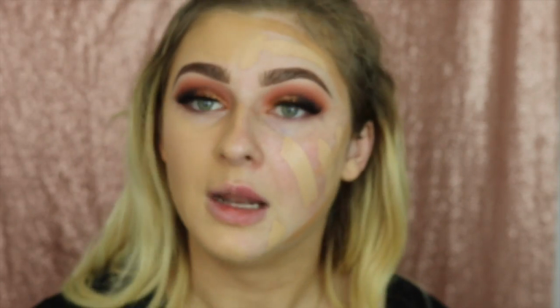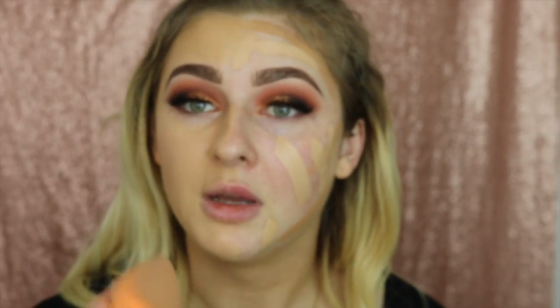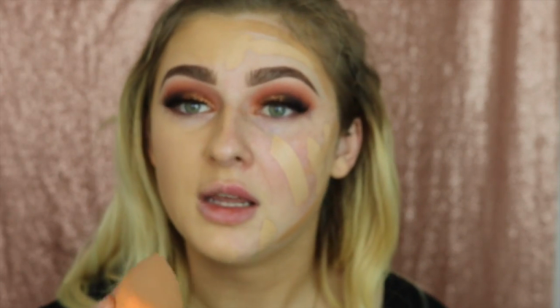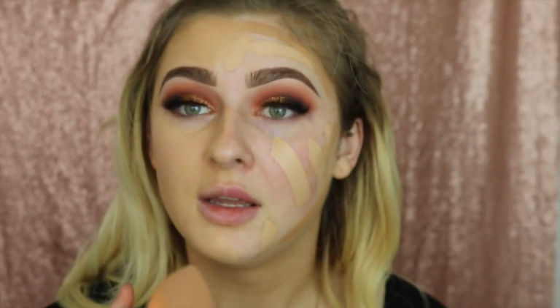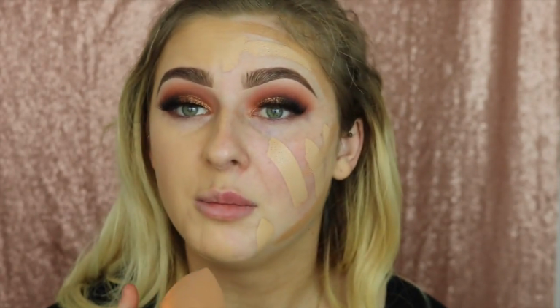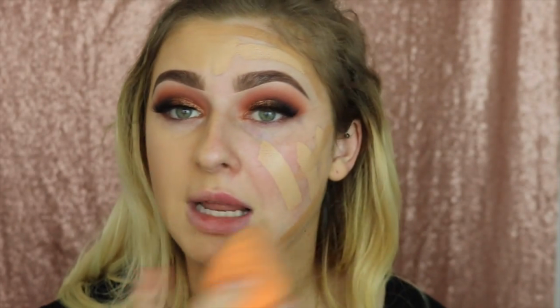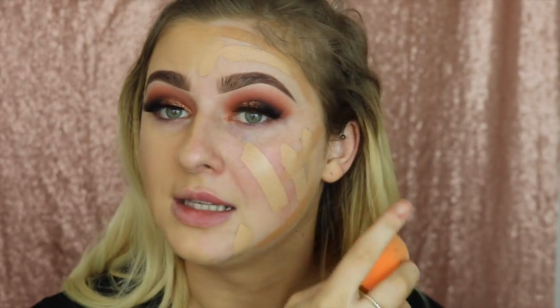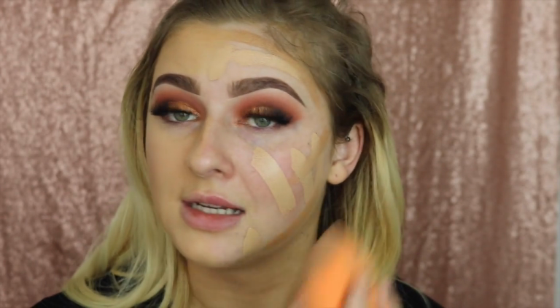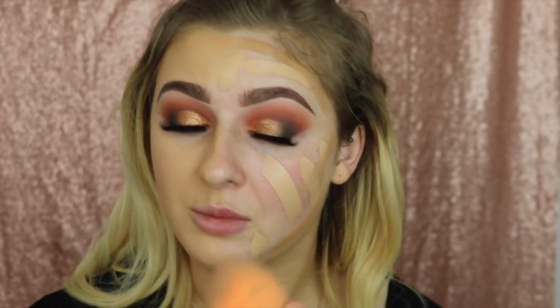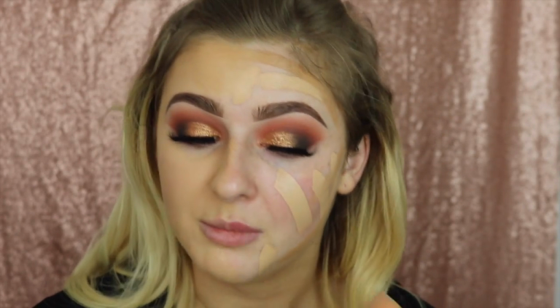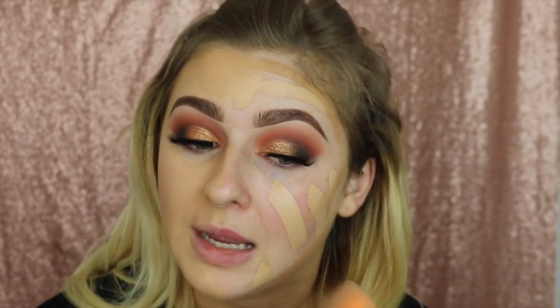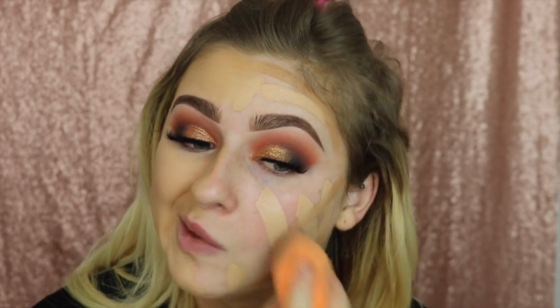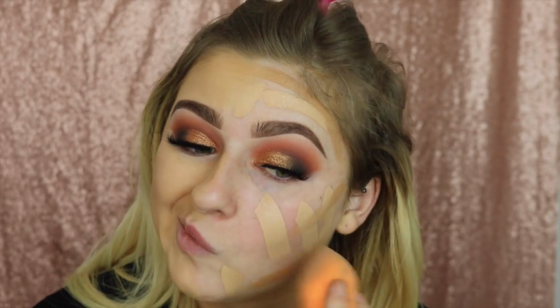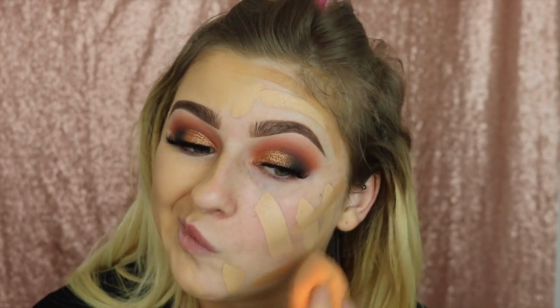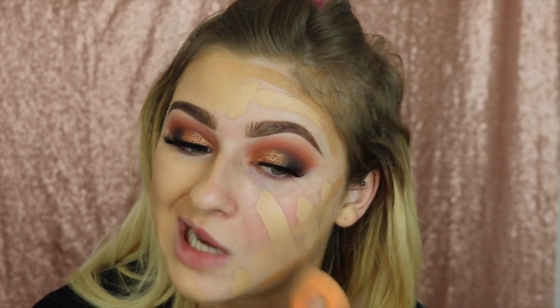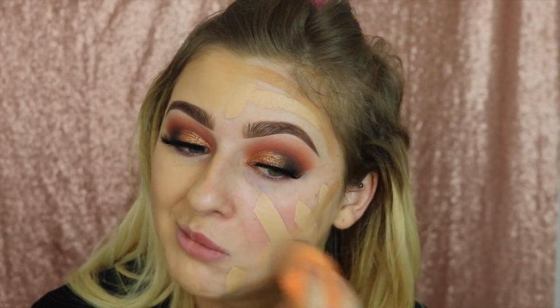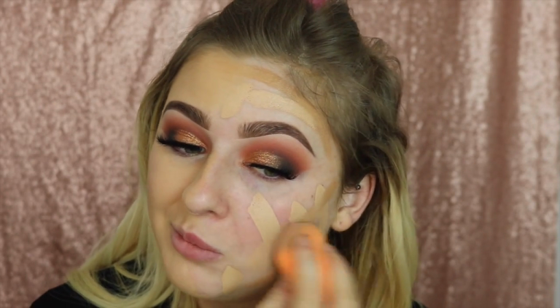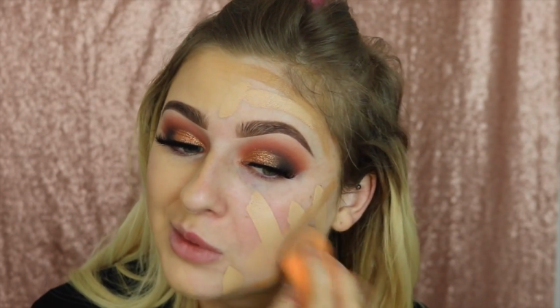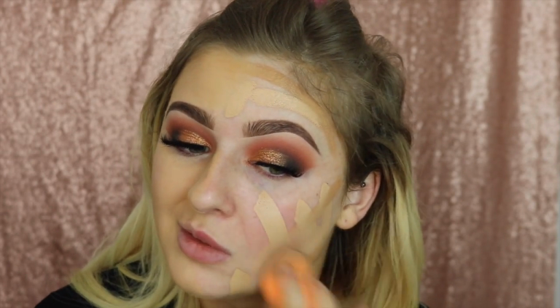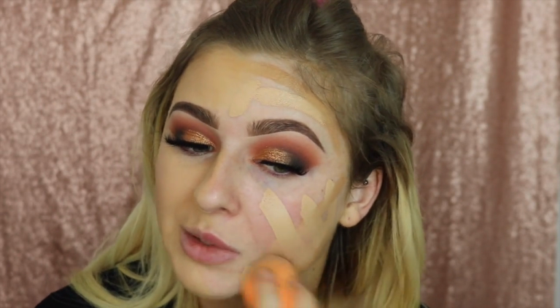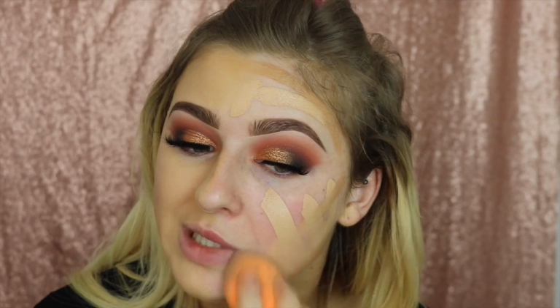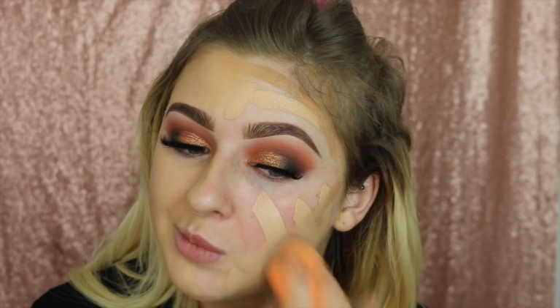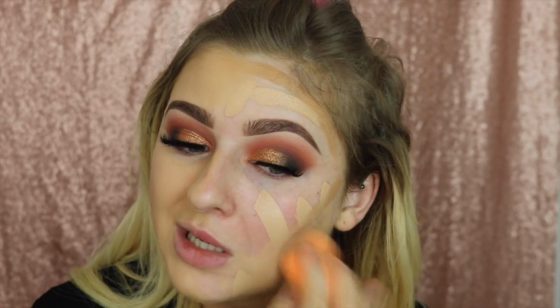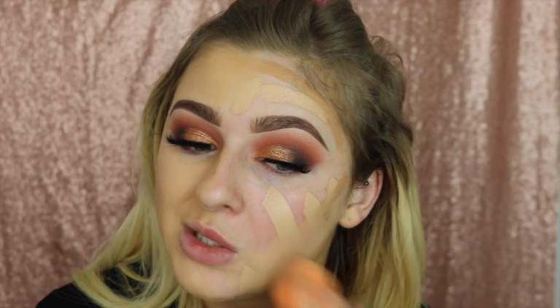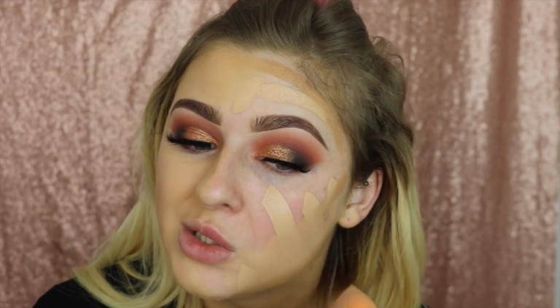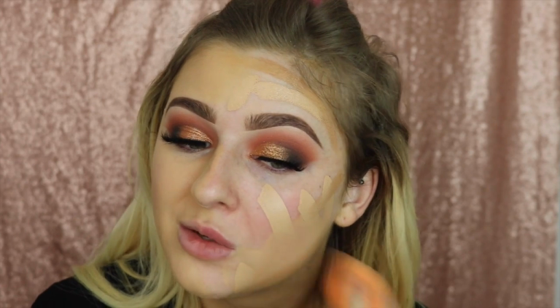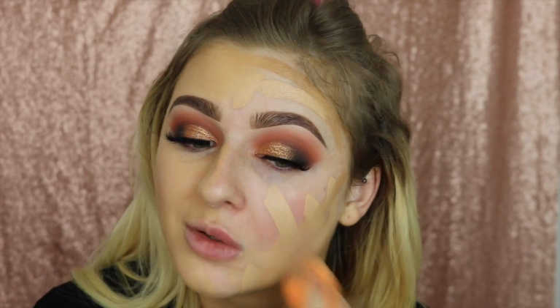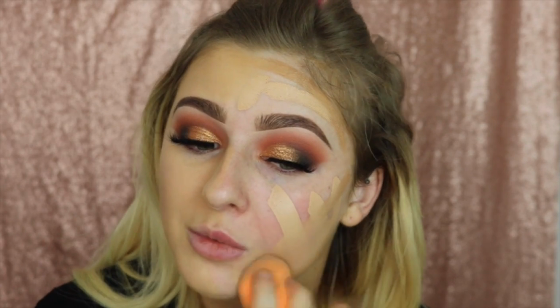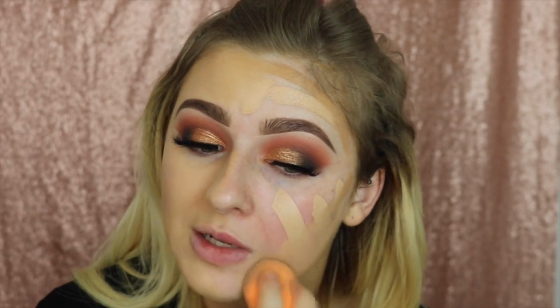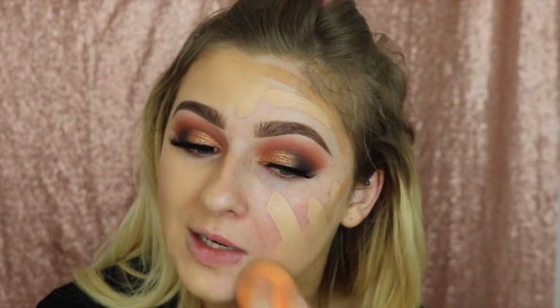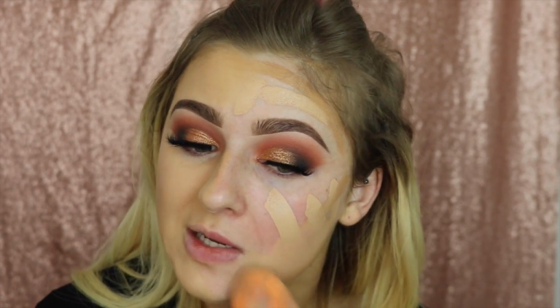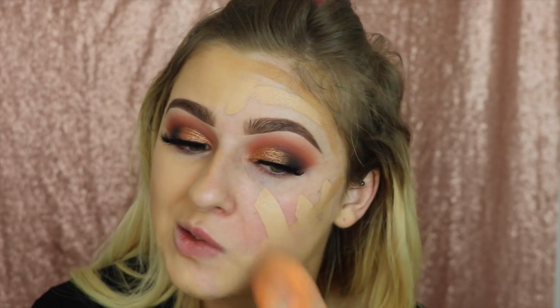I'm going to blend this side with my damp Big Beauty Sponge from Real Techniques.